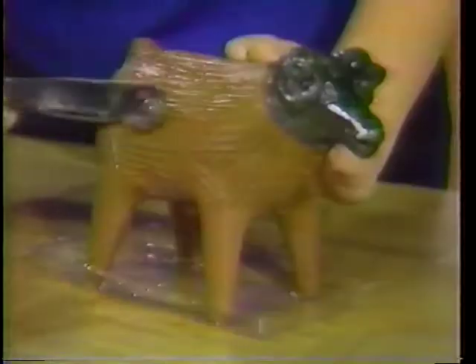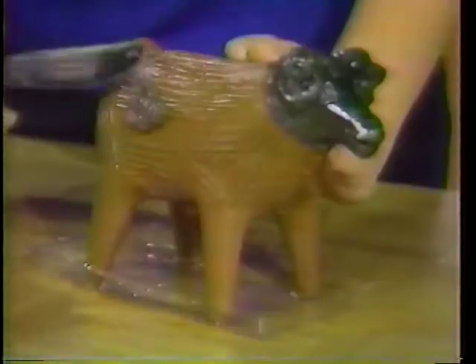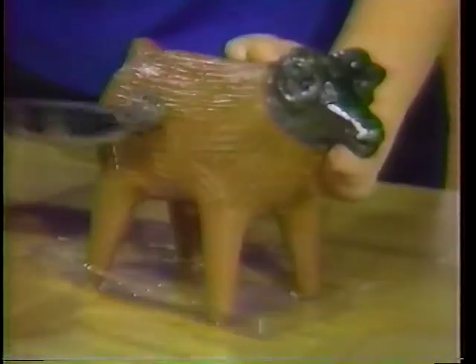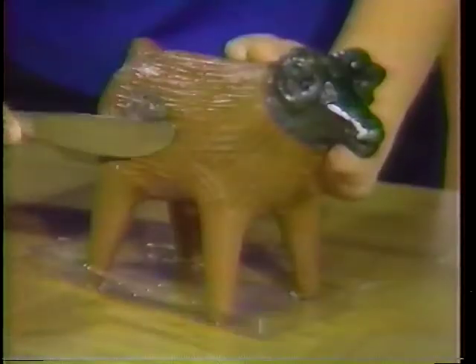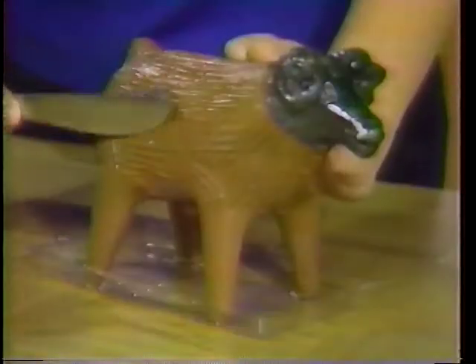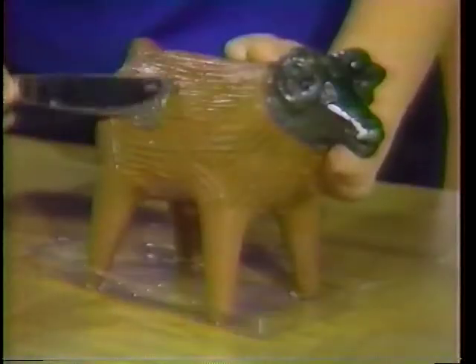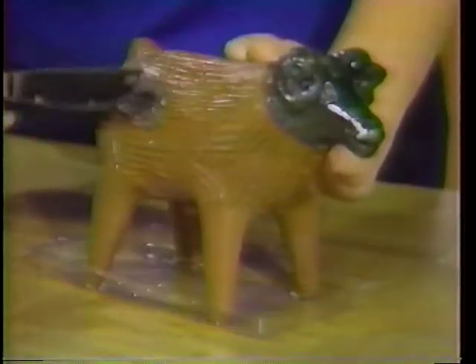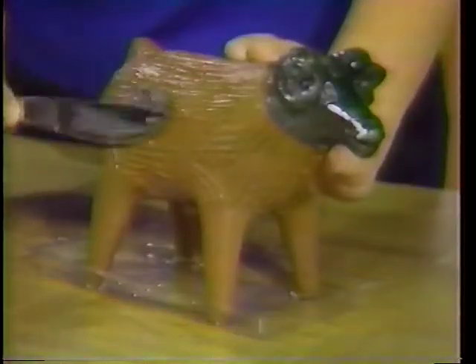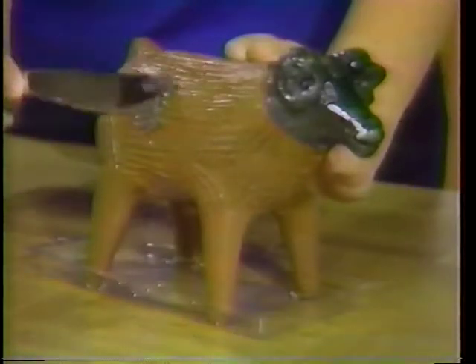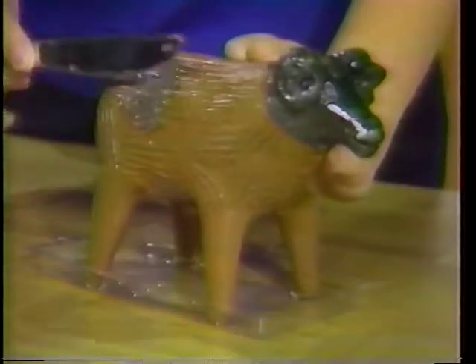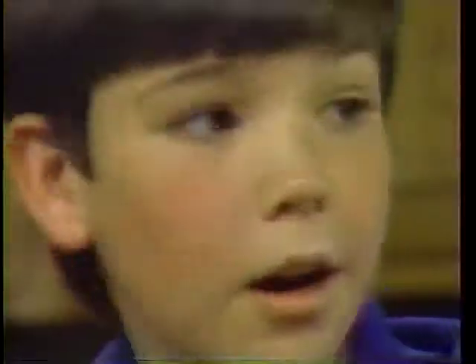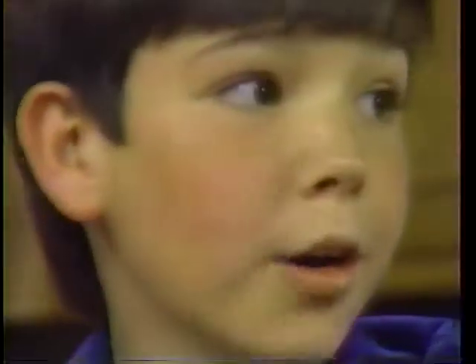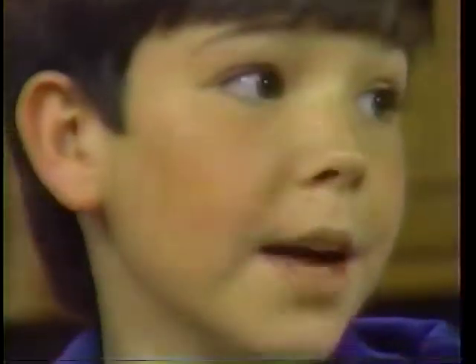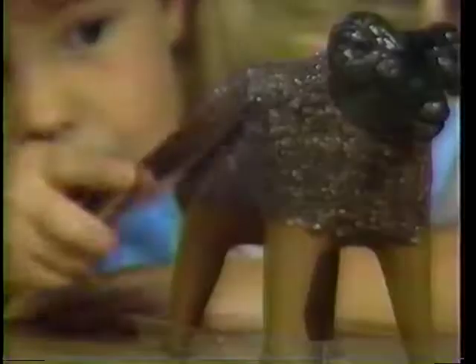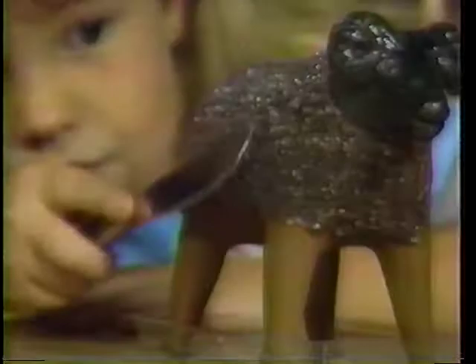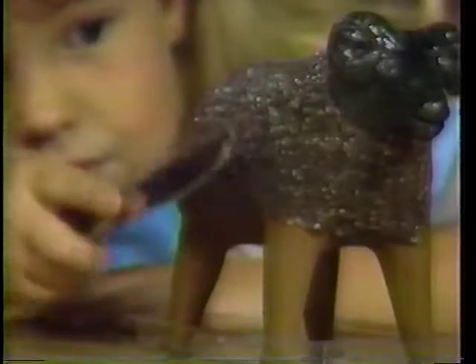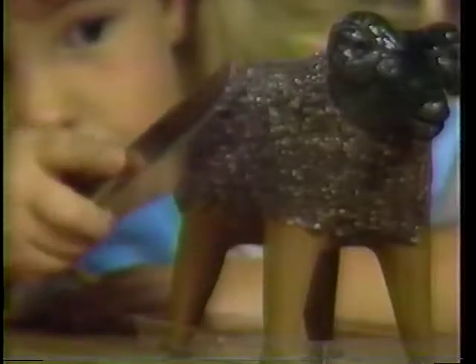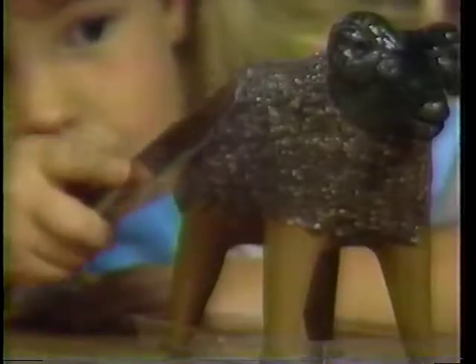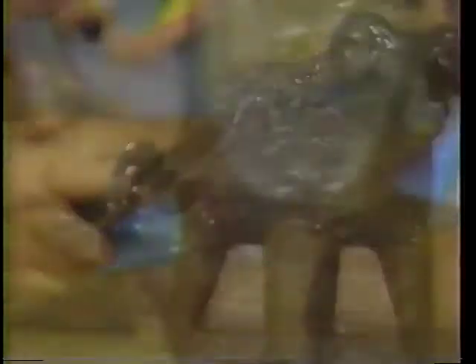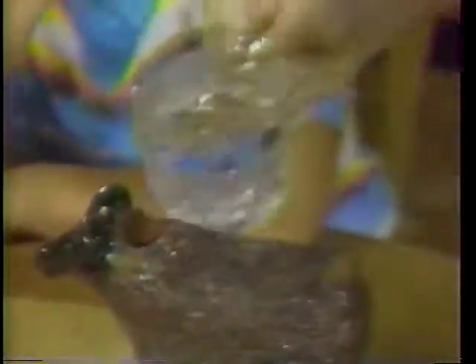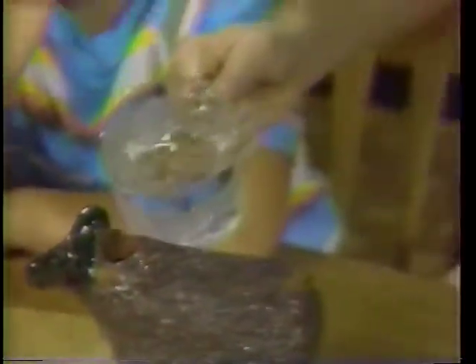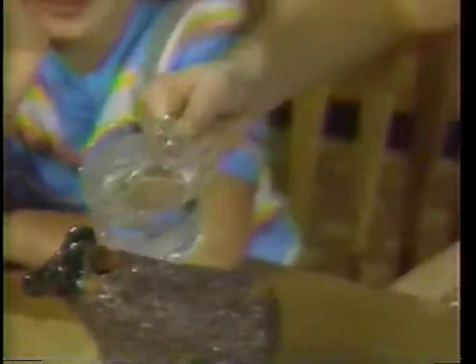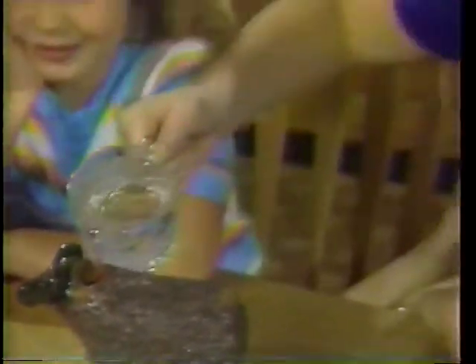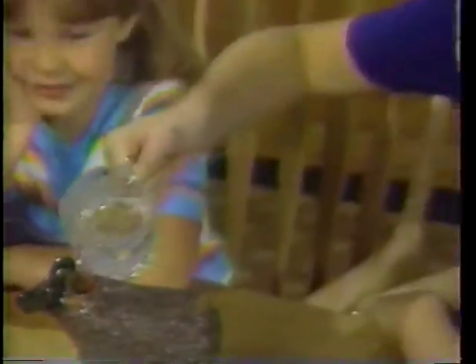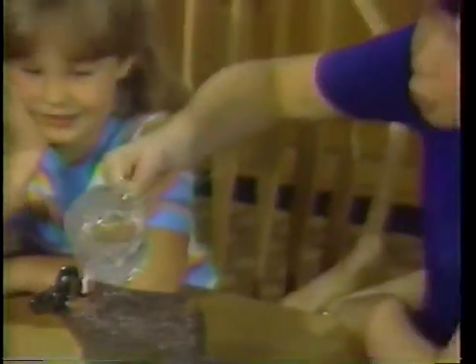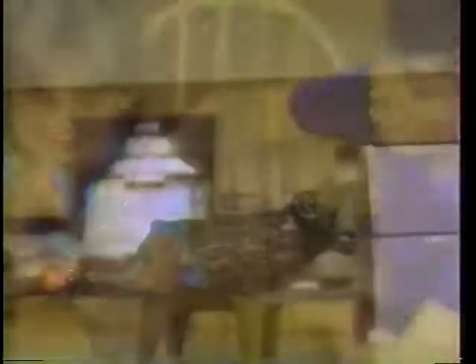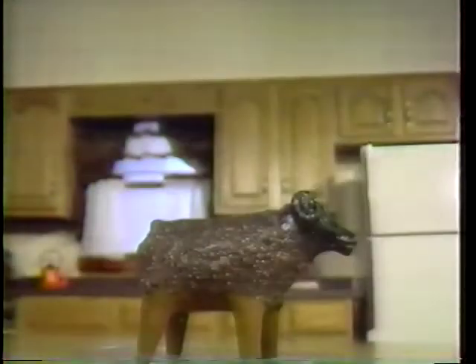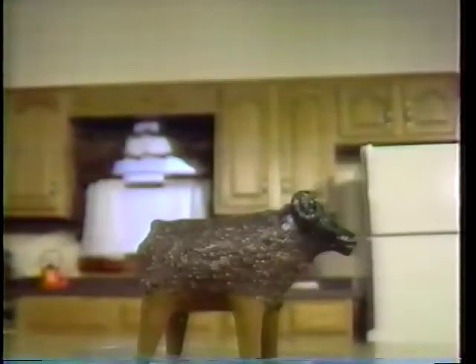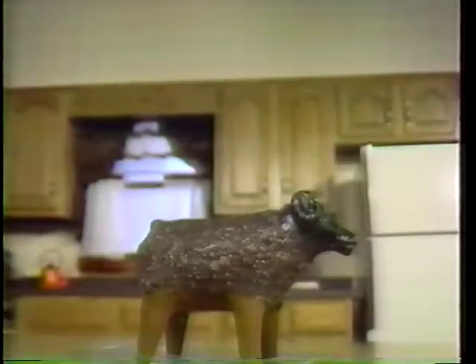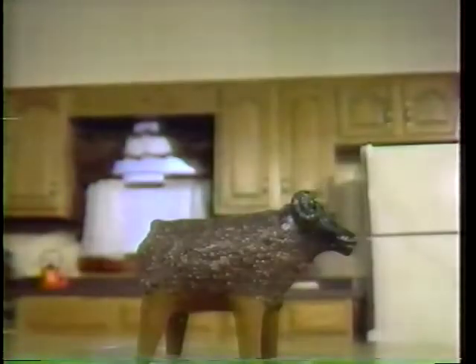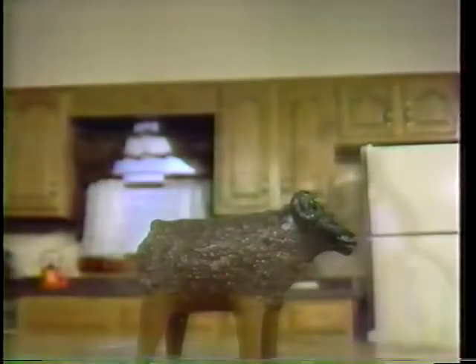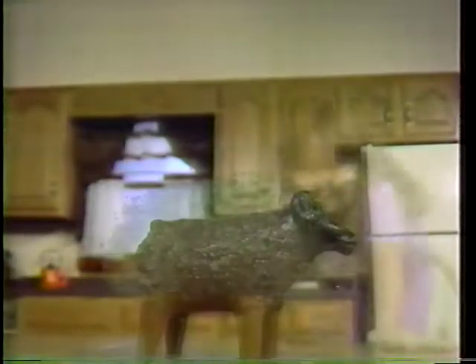And spread them on the Chia Pet. Get them all over. Keep them filled with water and watch them grow.